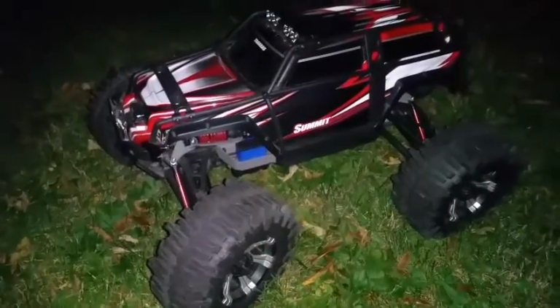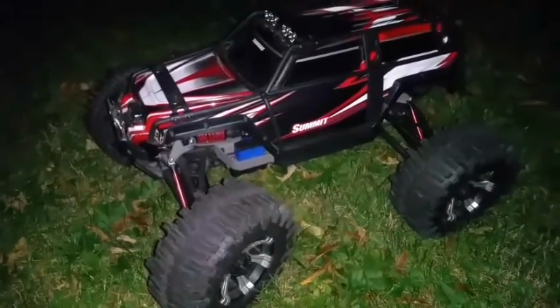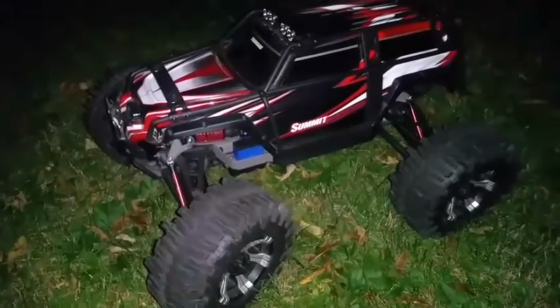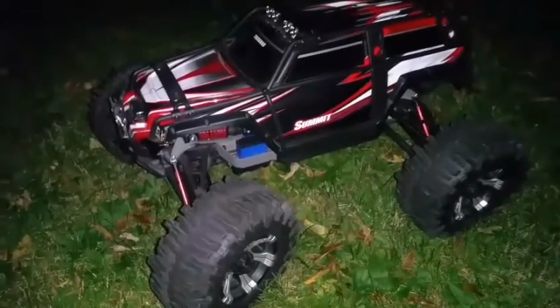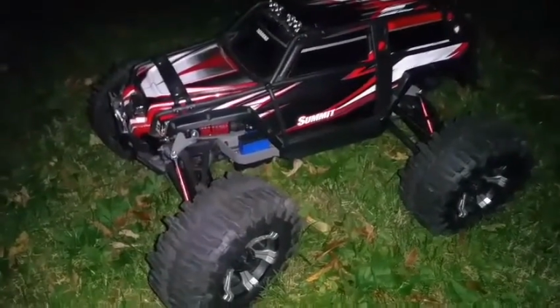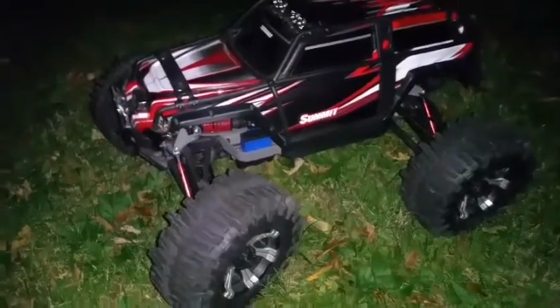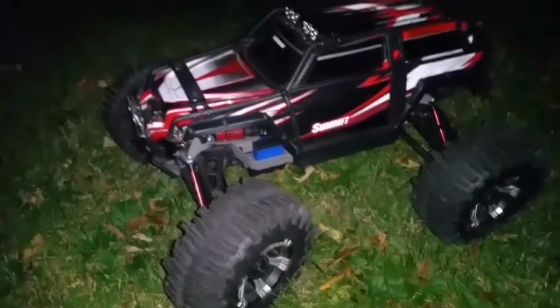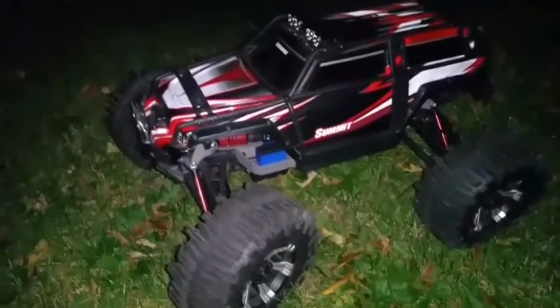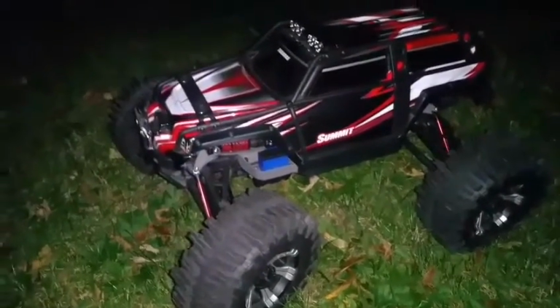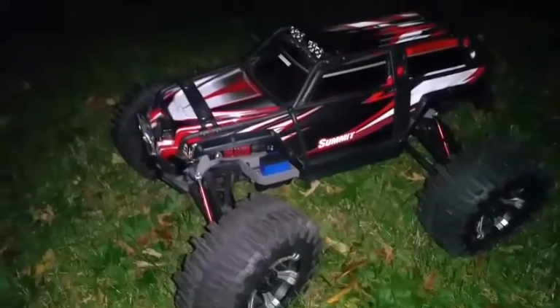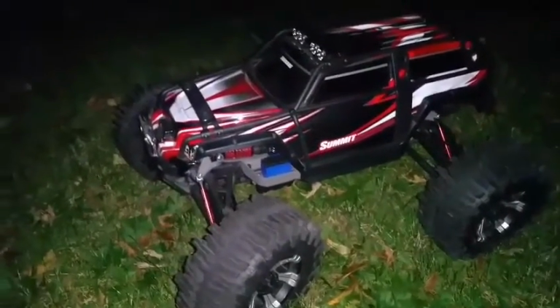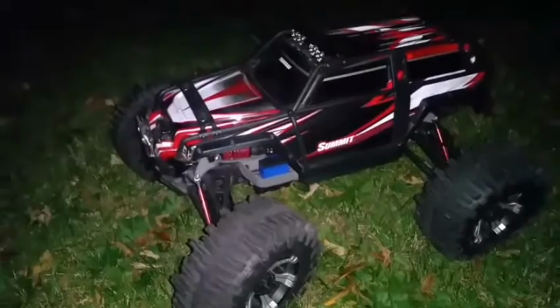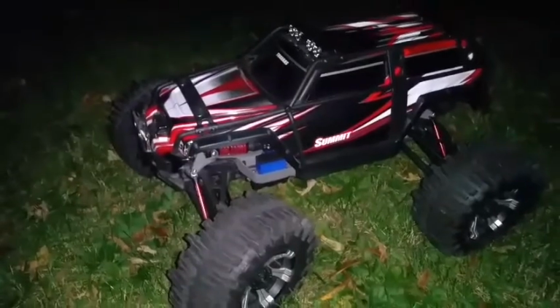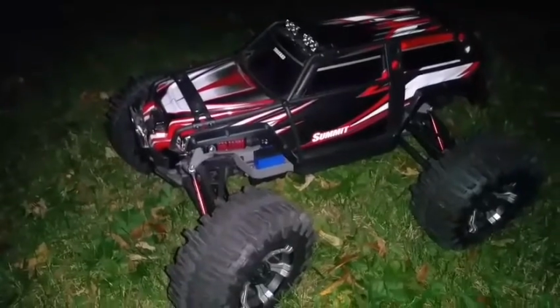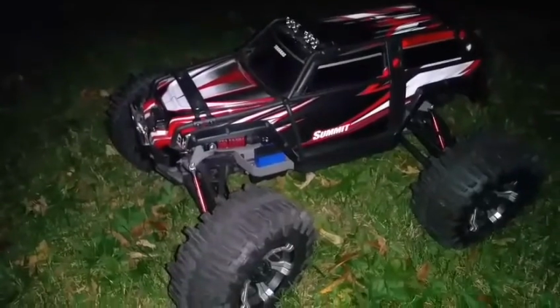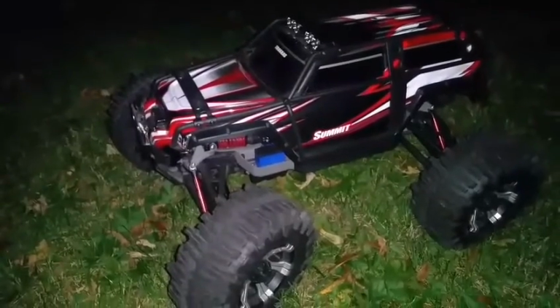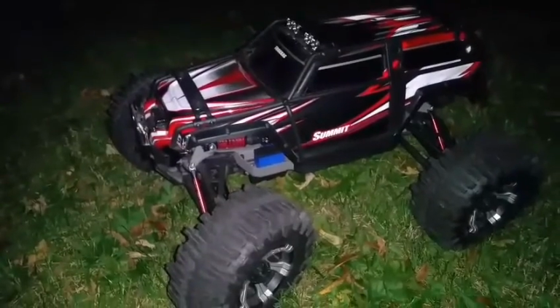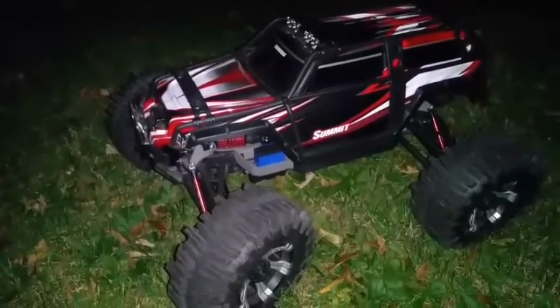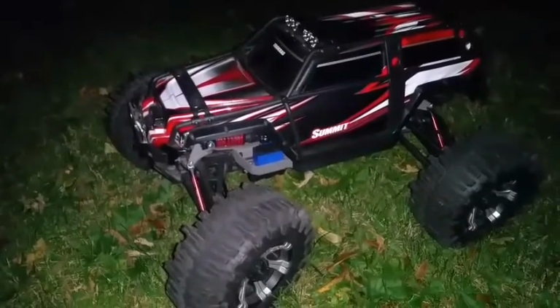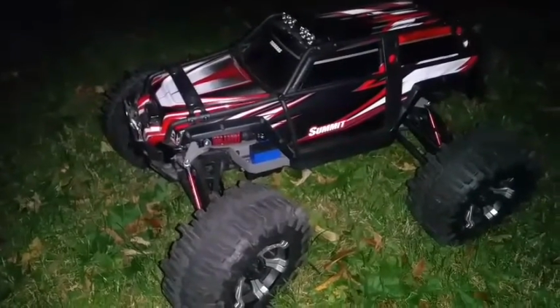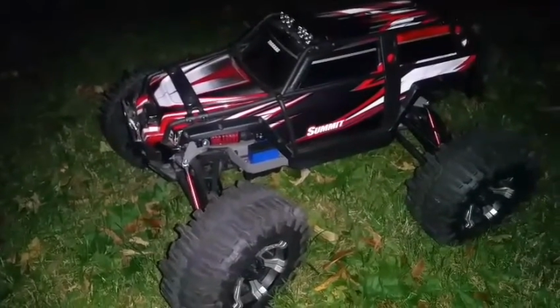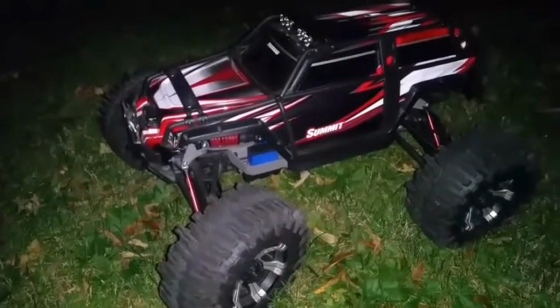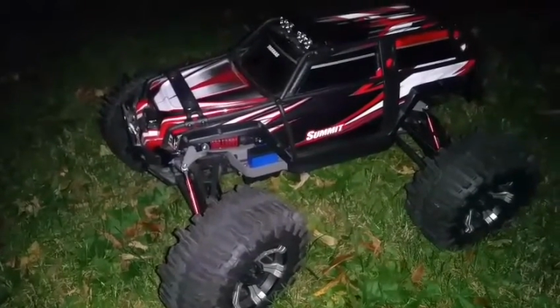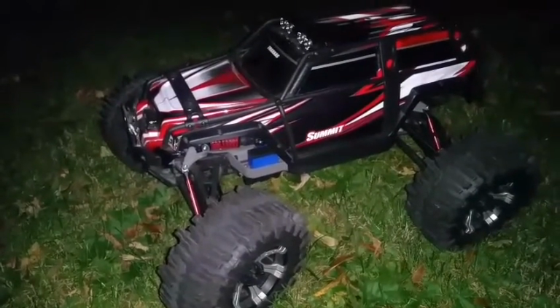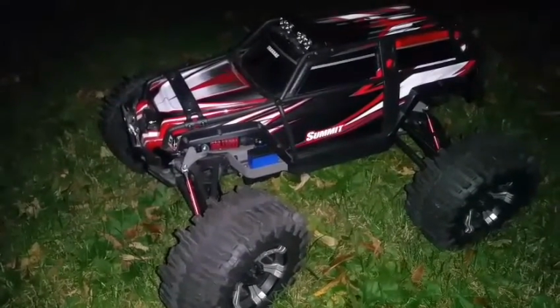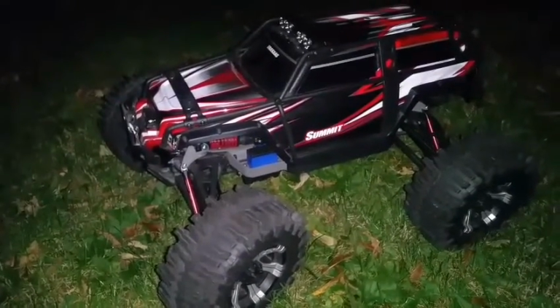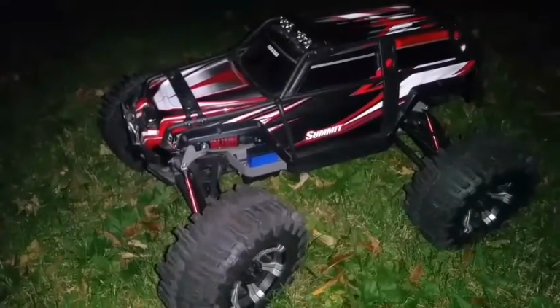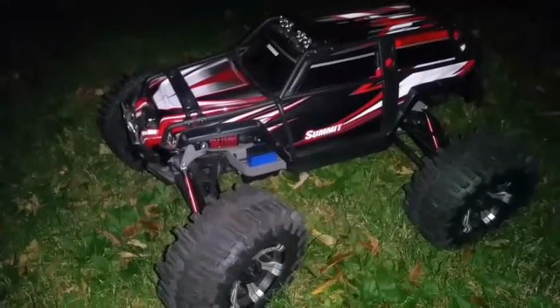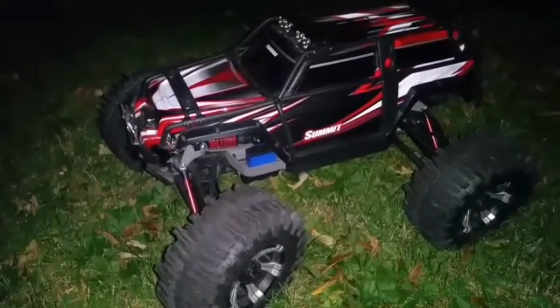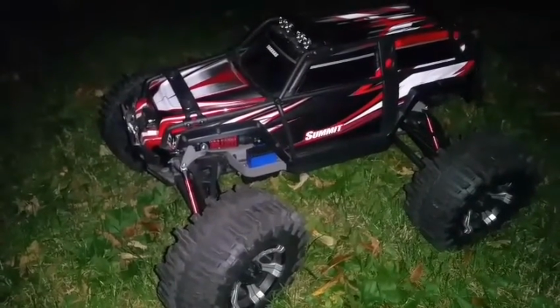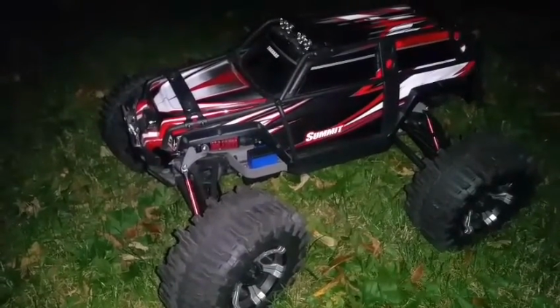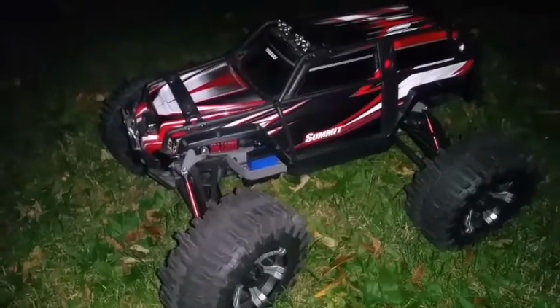We're going to go ahead now and turn on the LED light bar for a visualization.